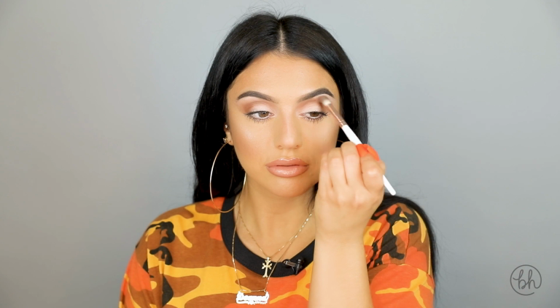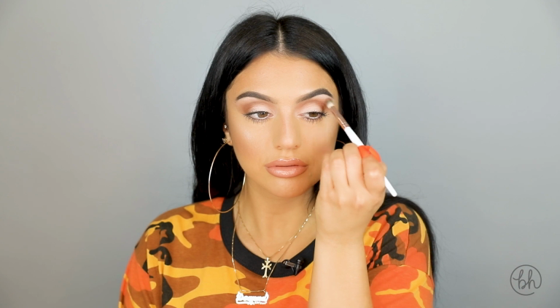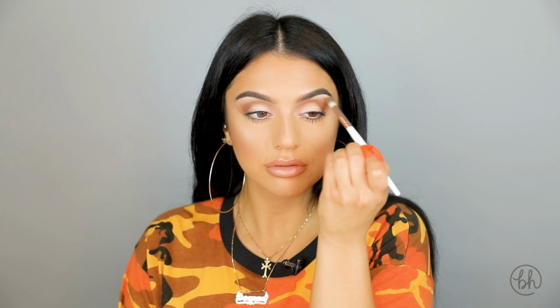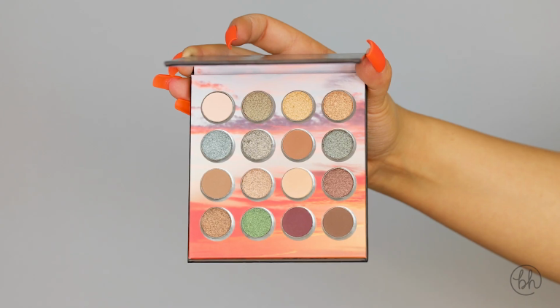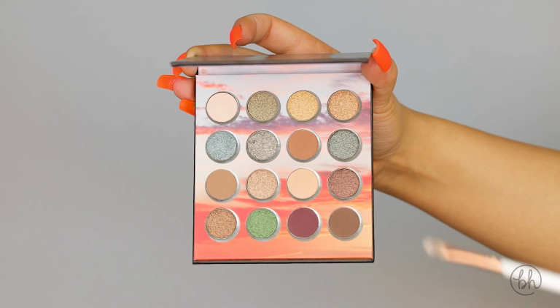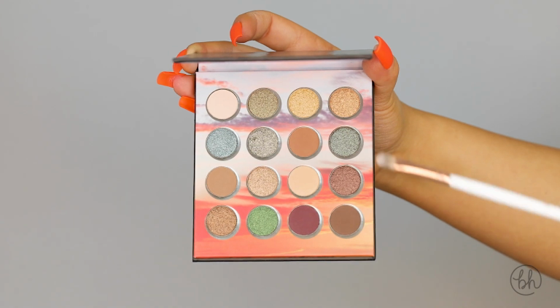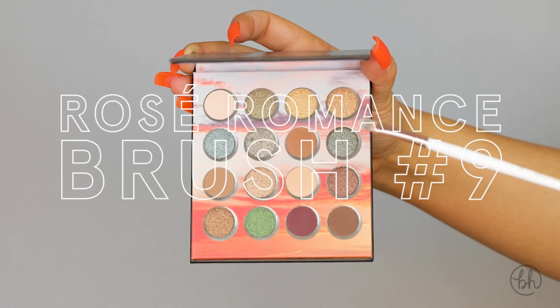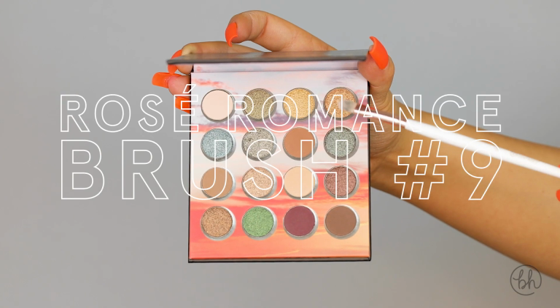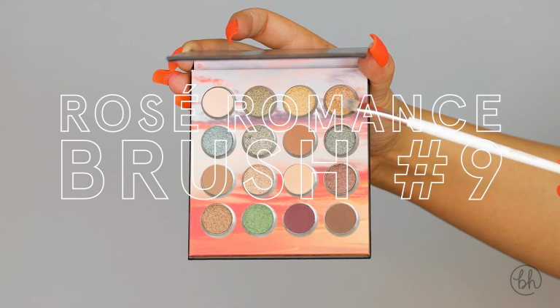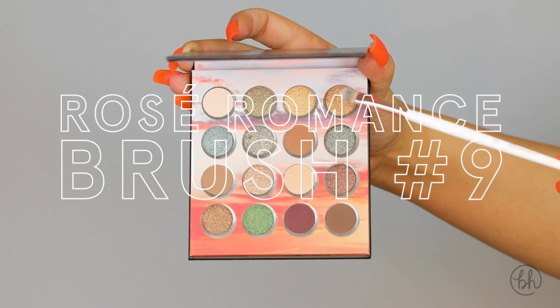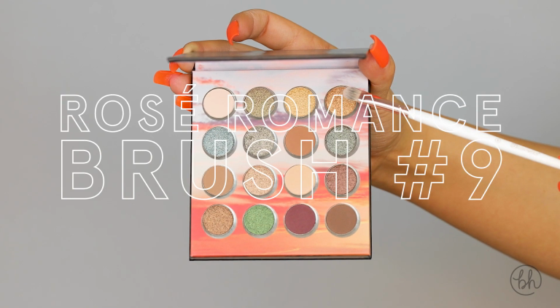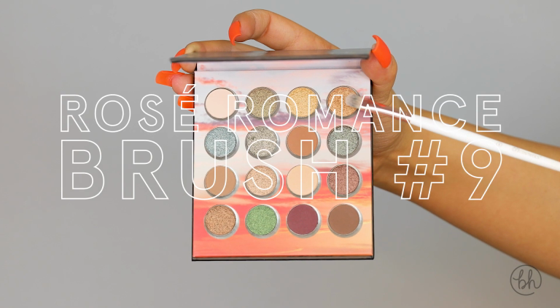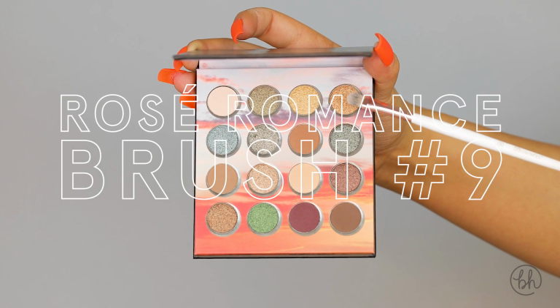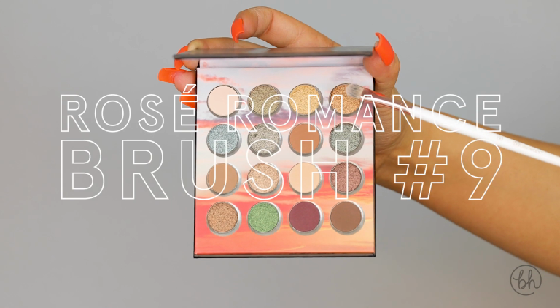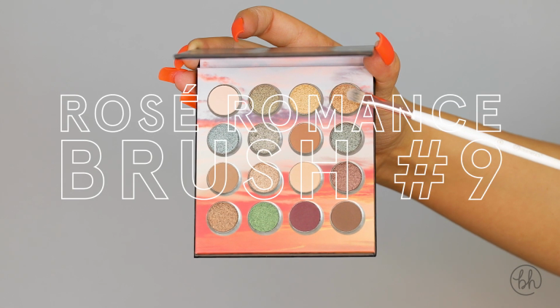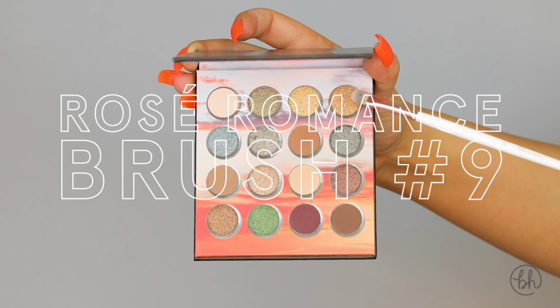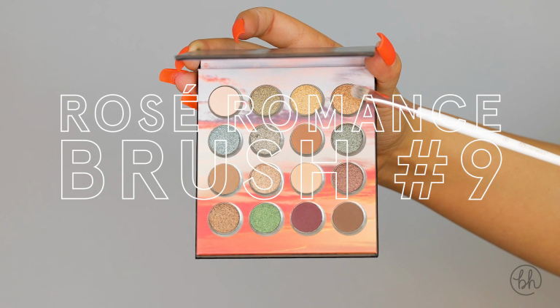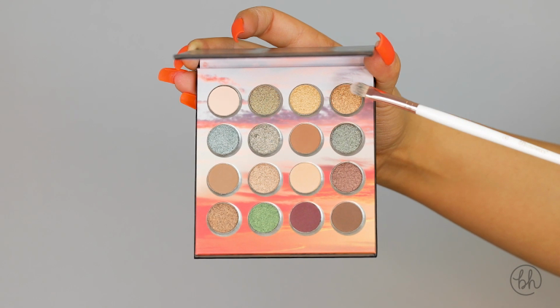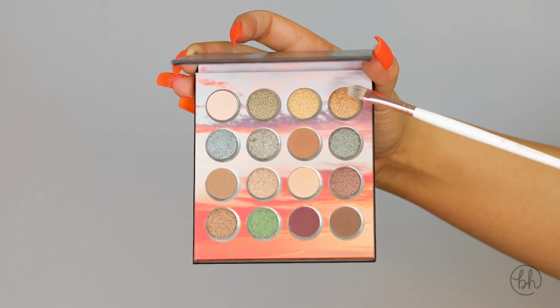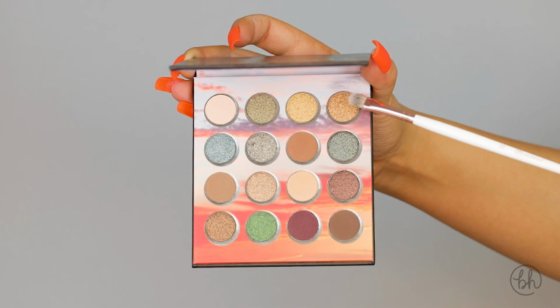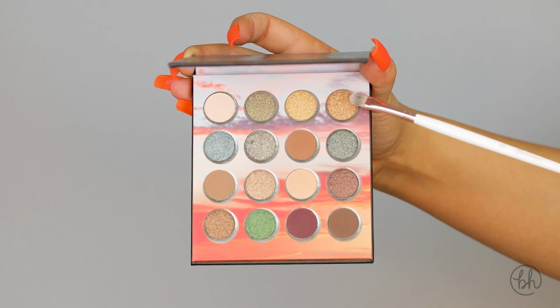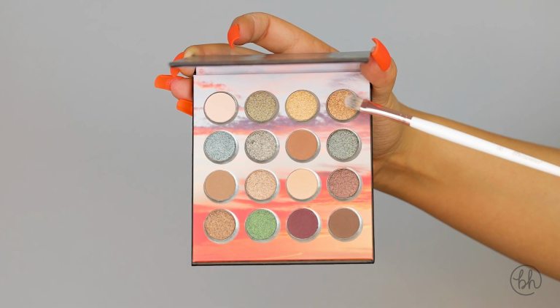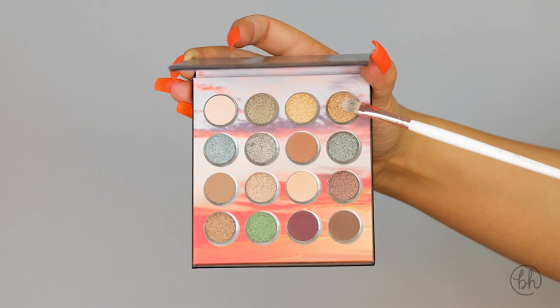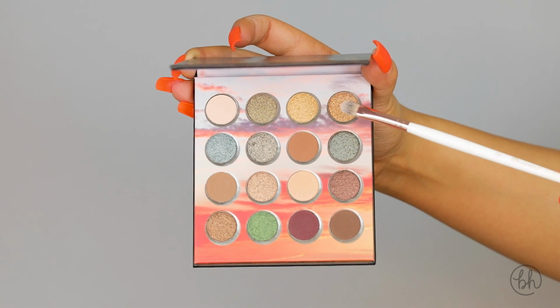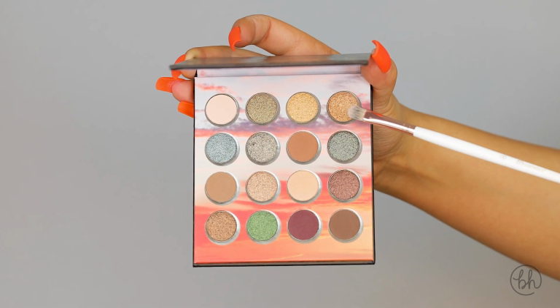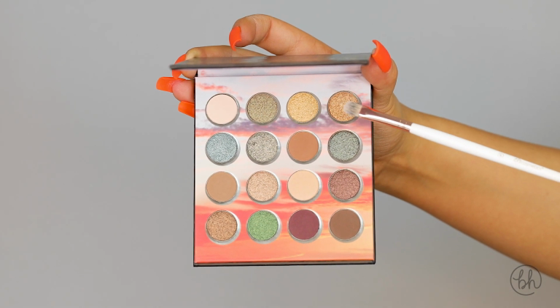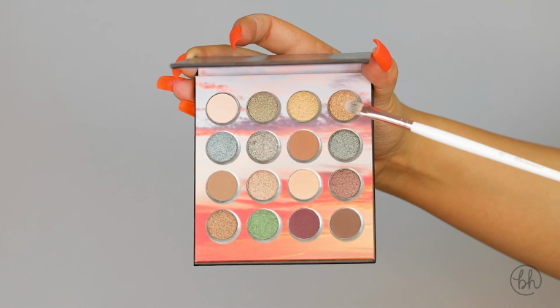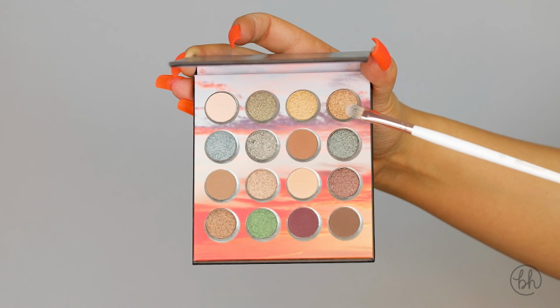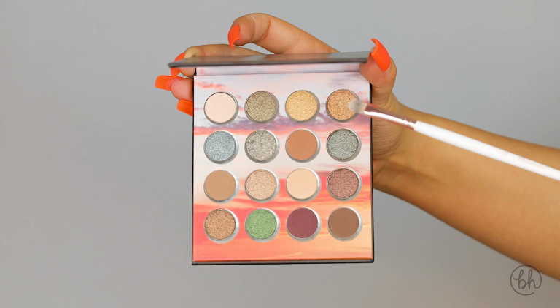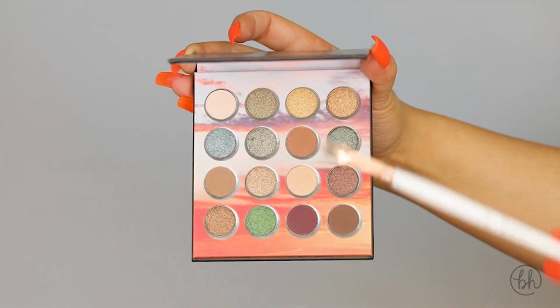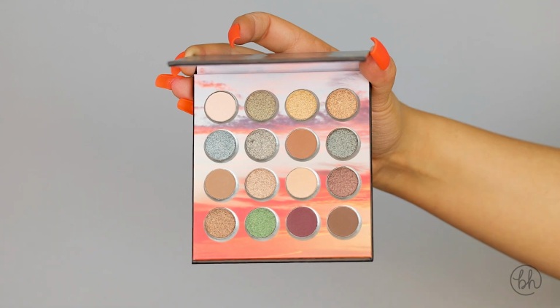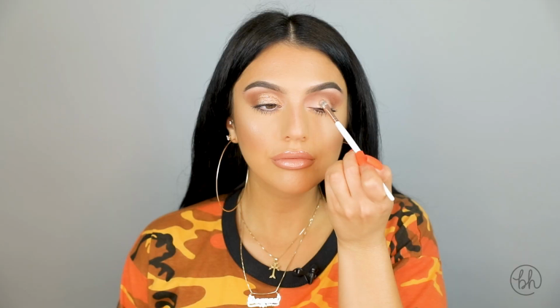Going back in with my number nine flat brush, I'm going to take this gold shade and place it on my lids.